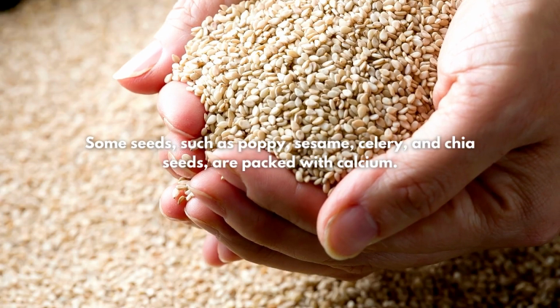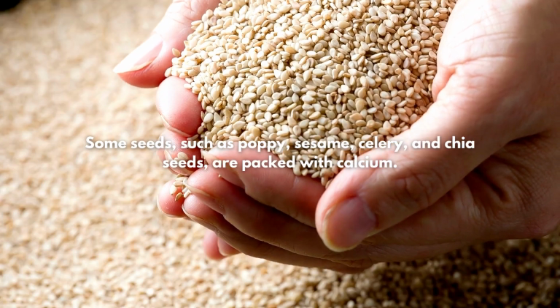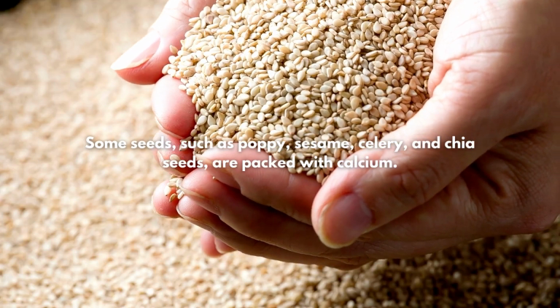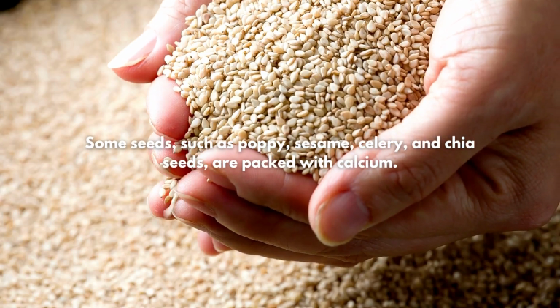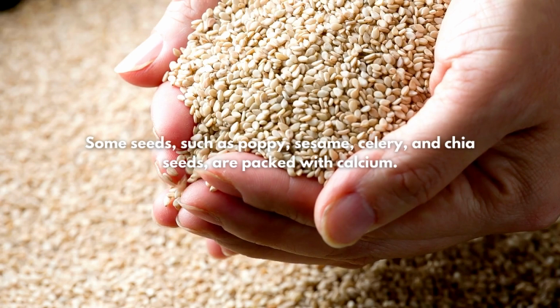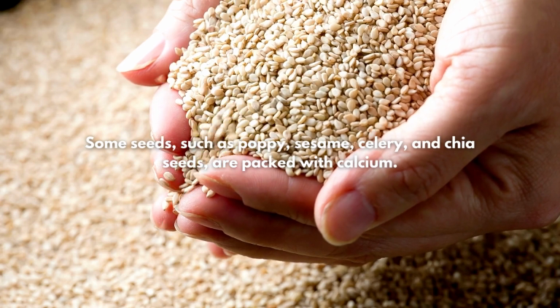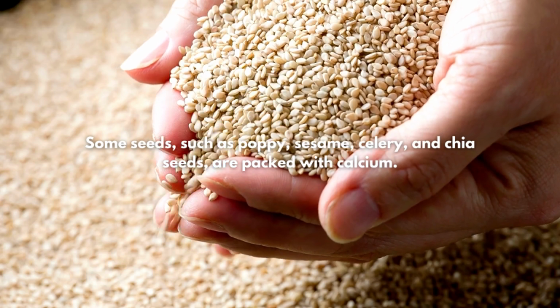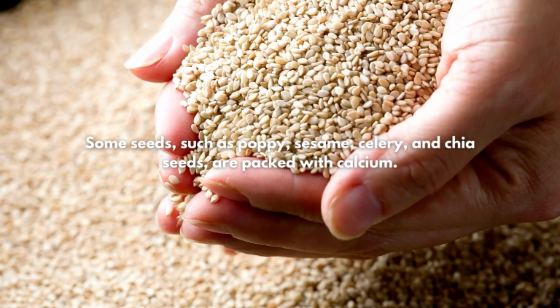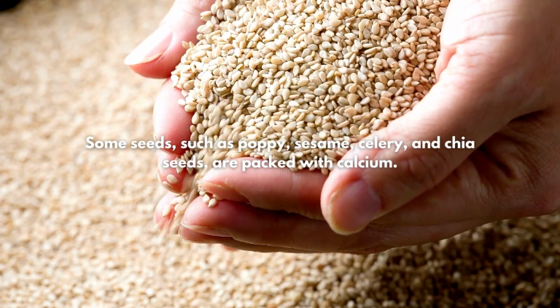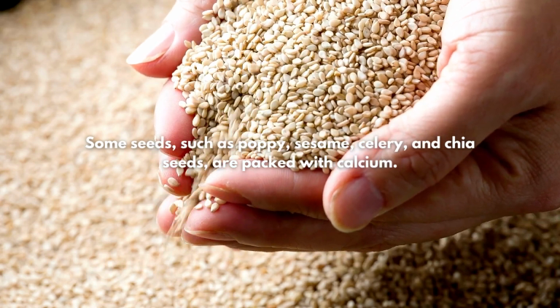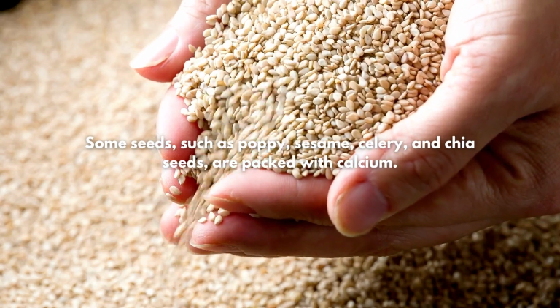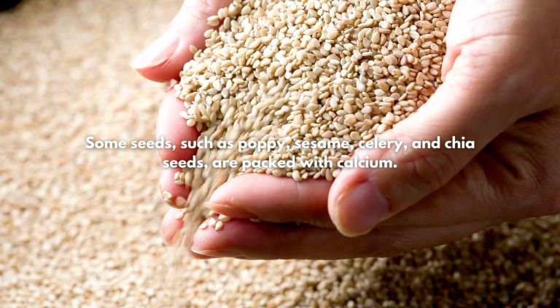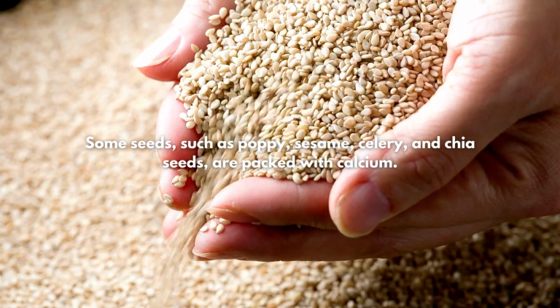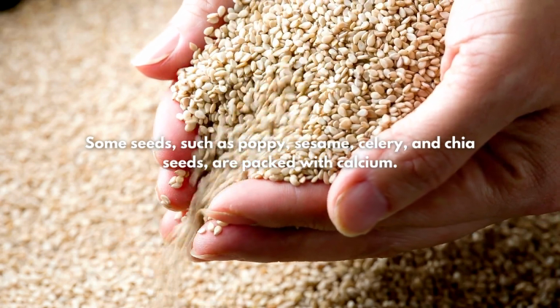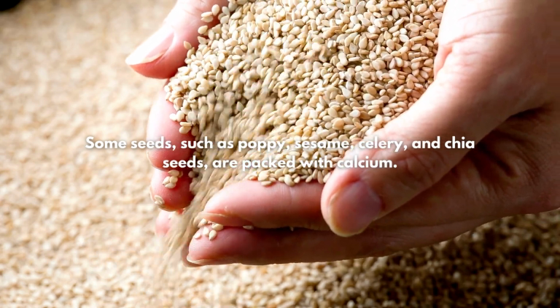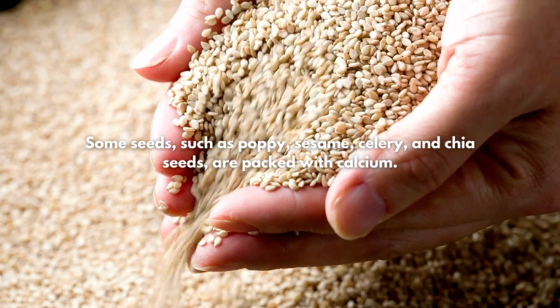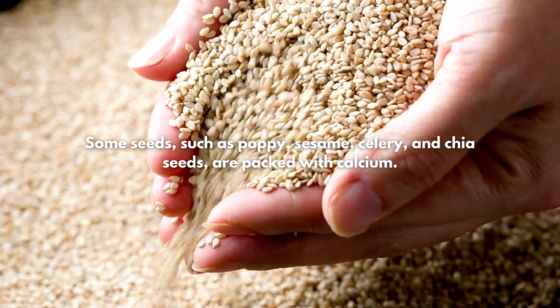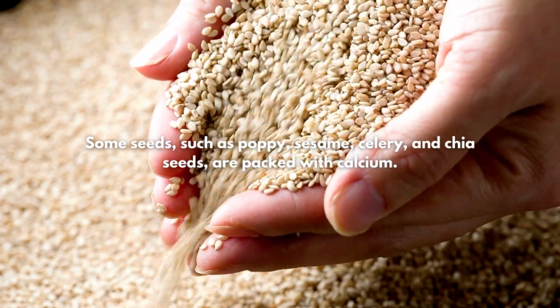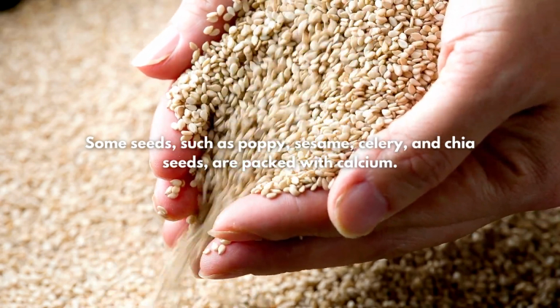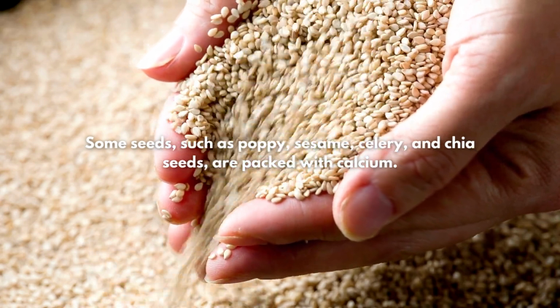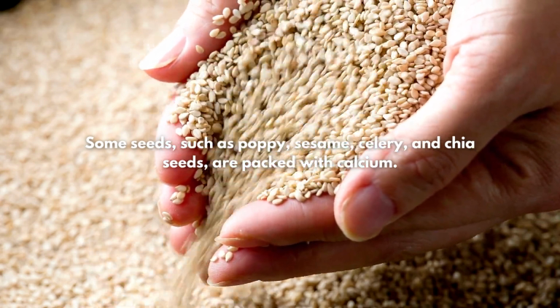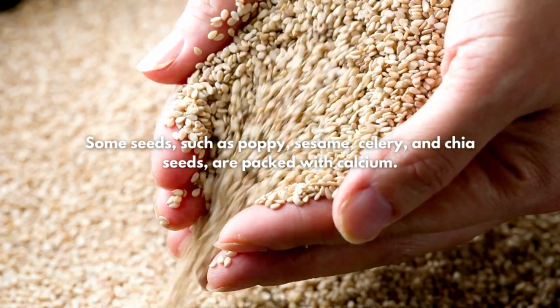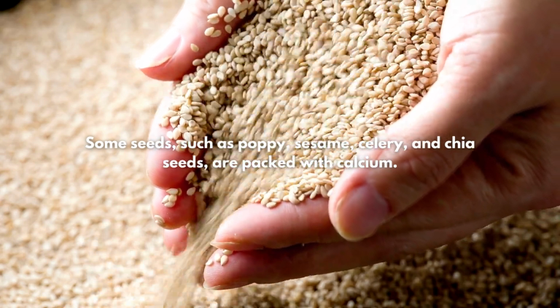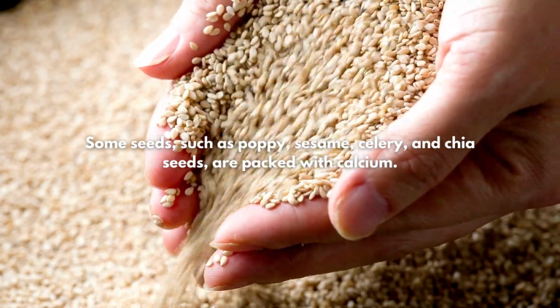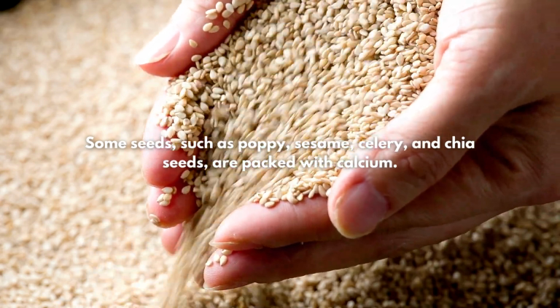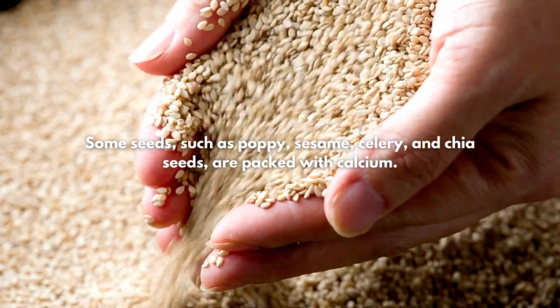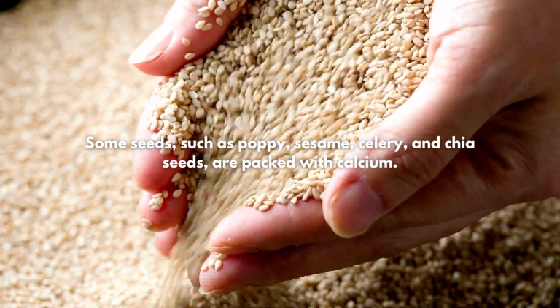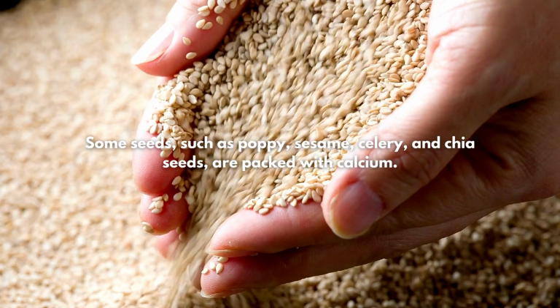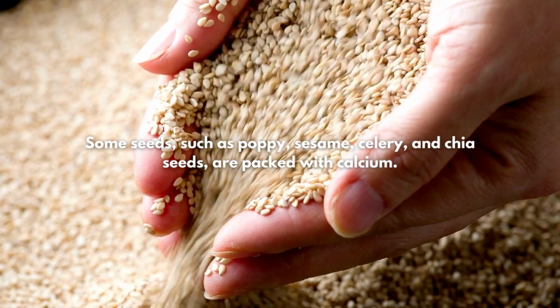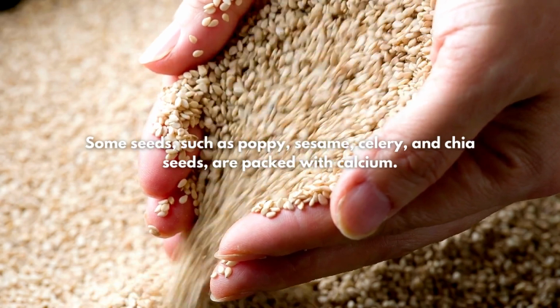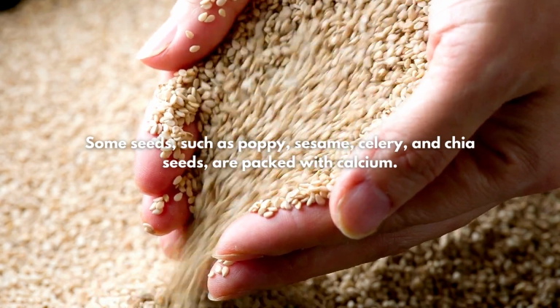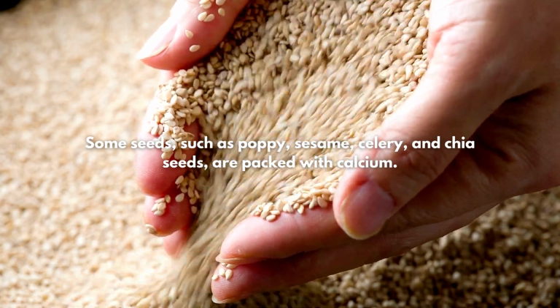3. Seeds. Some seeds, such as poppy, sesame, celery, and chia seeds, are packed with calcium.